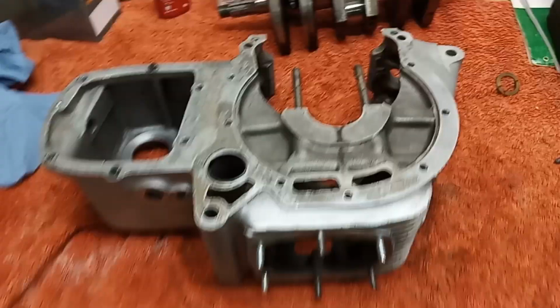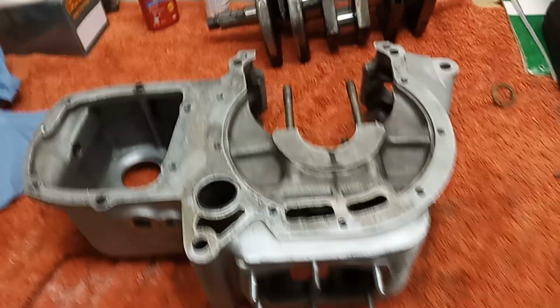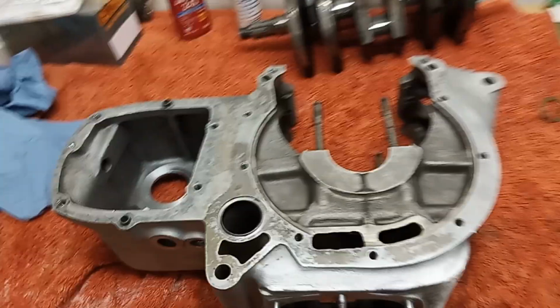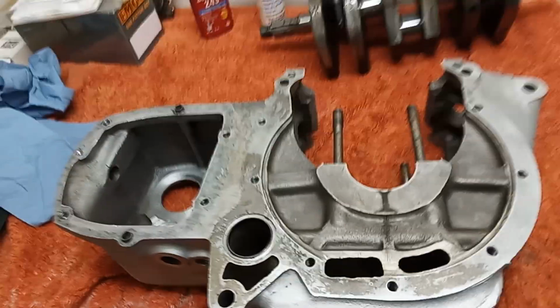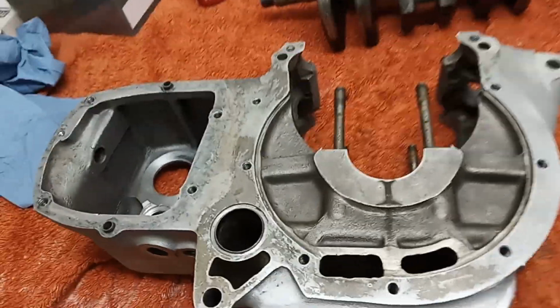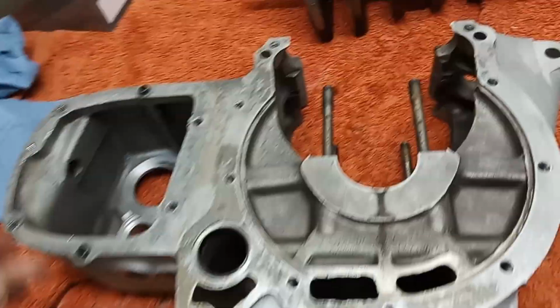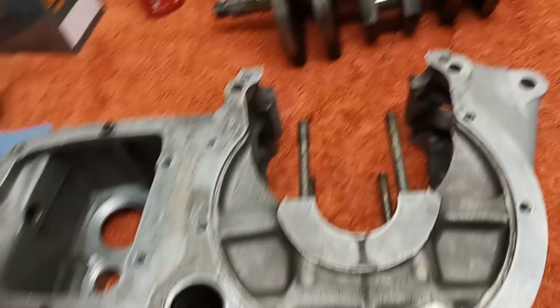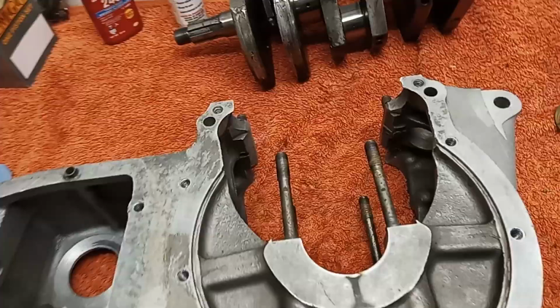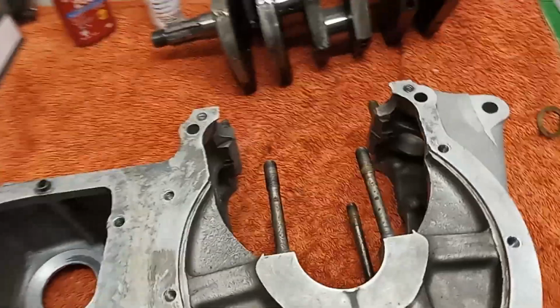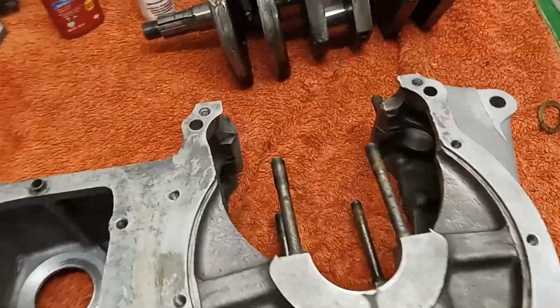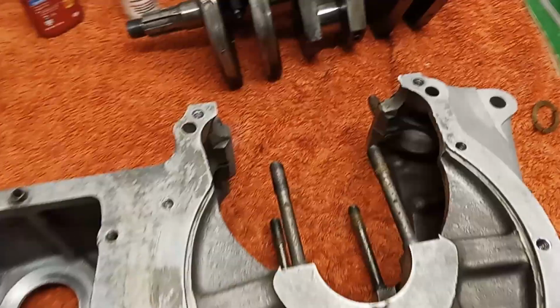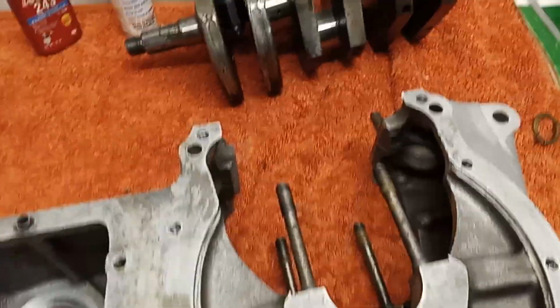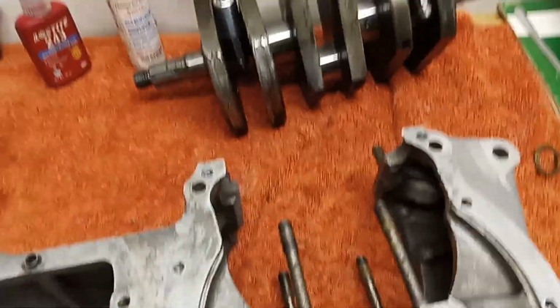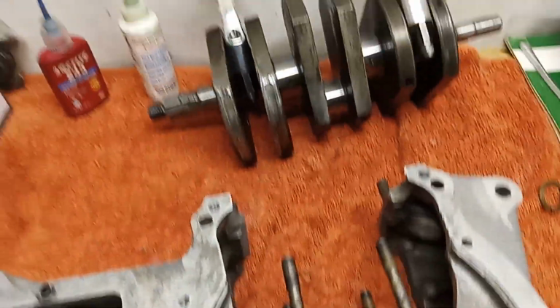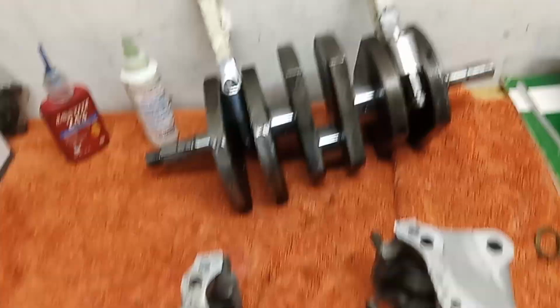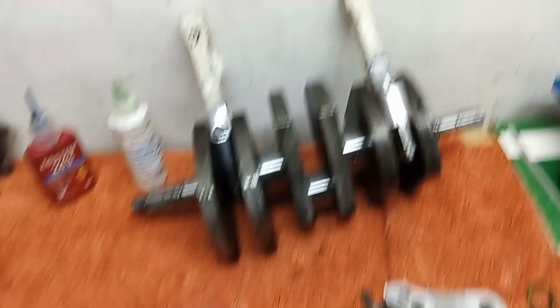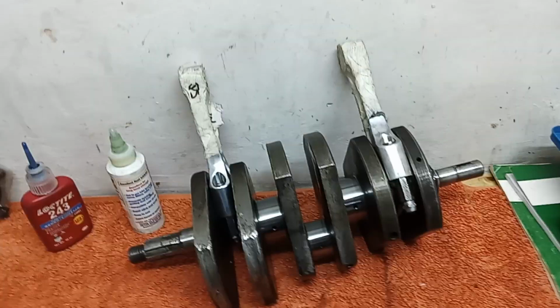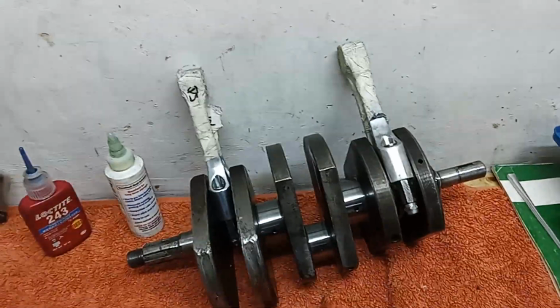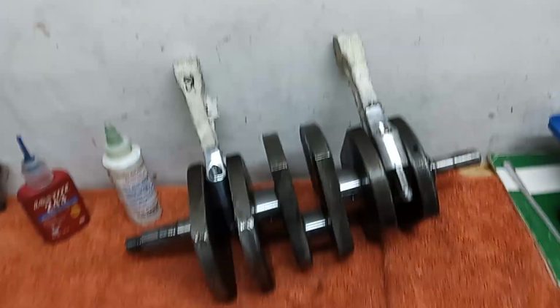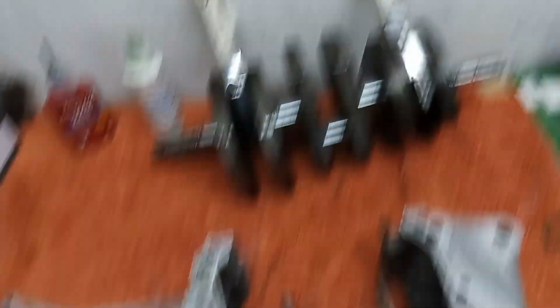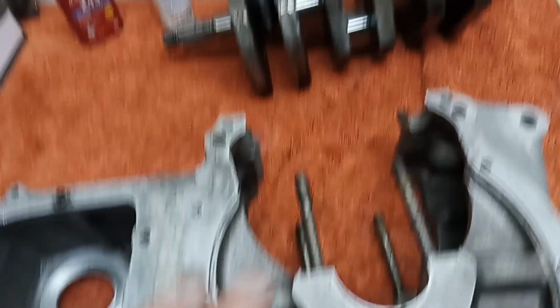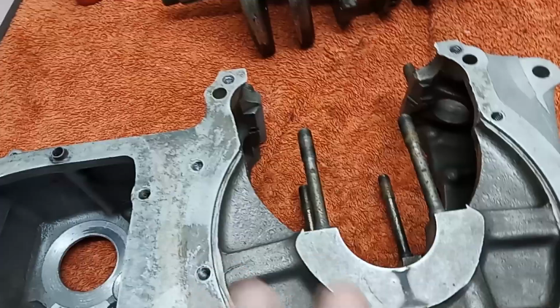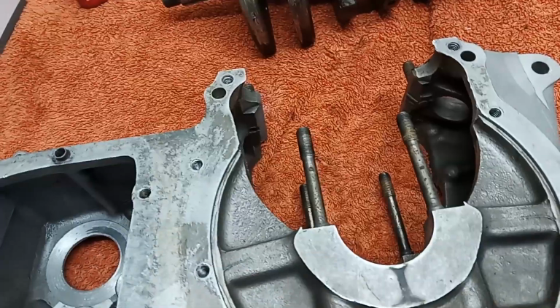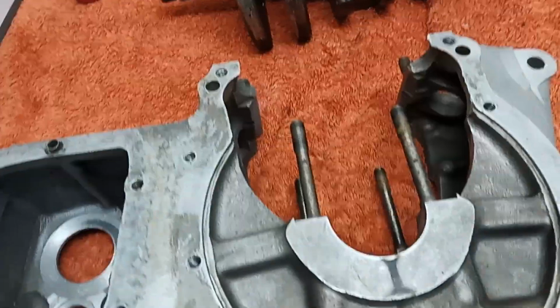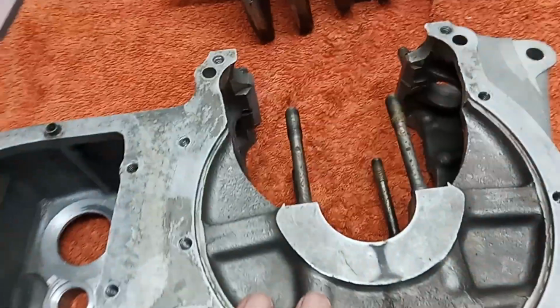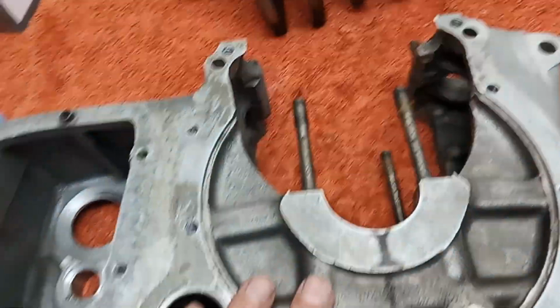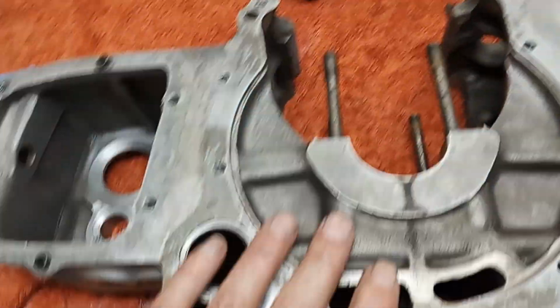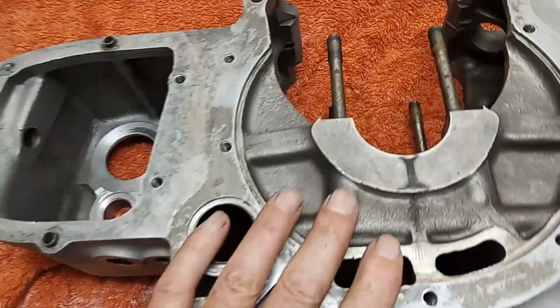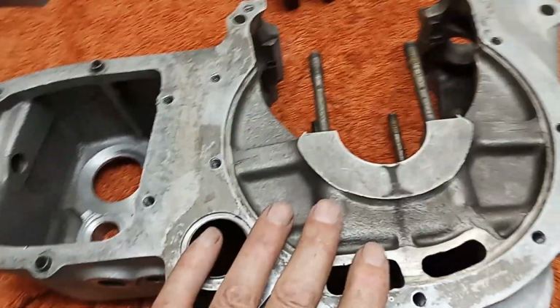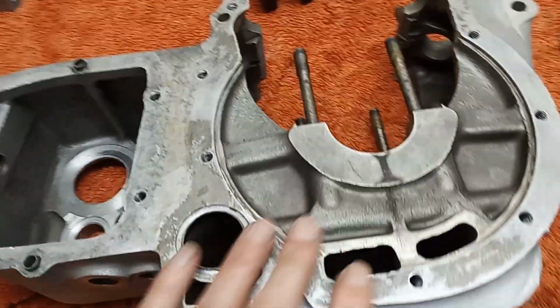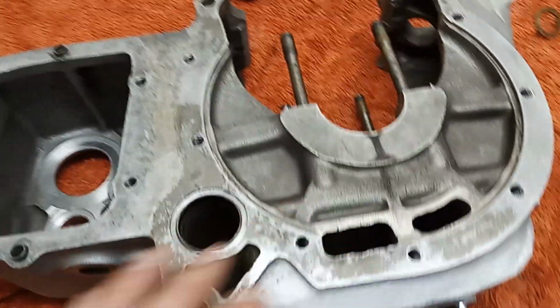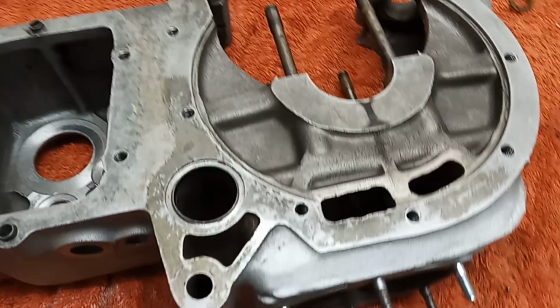Now we're getting ready to put the crankshaft into the center crankcase.